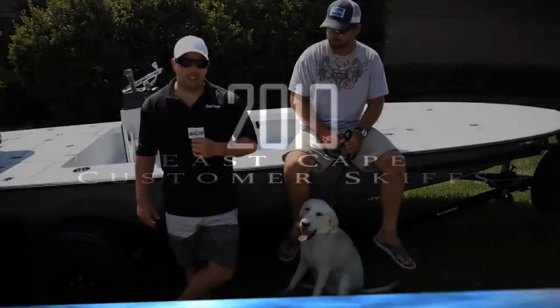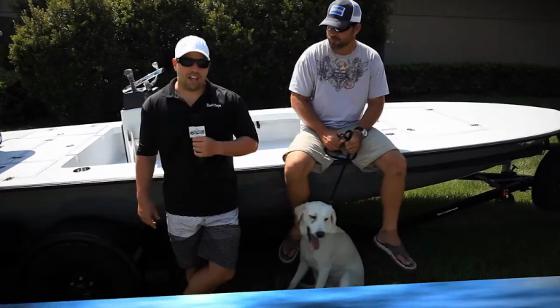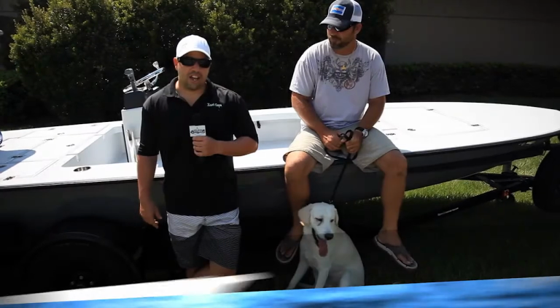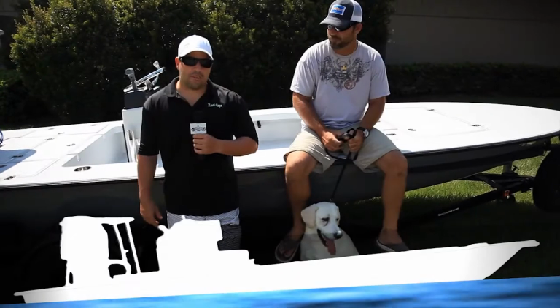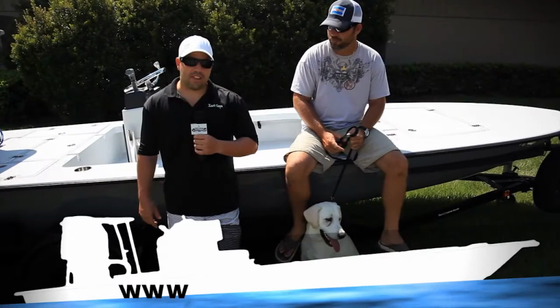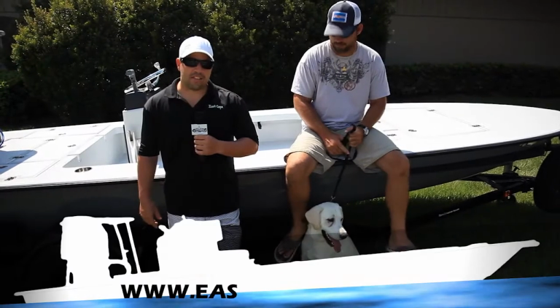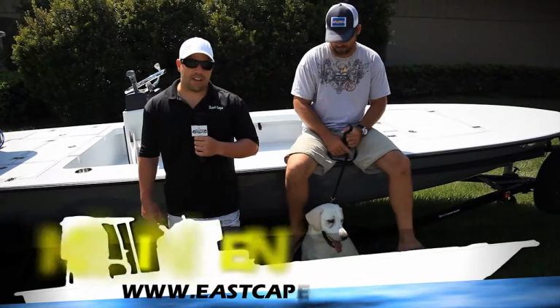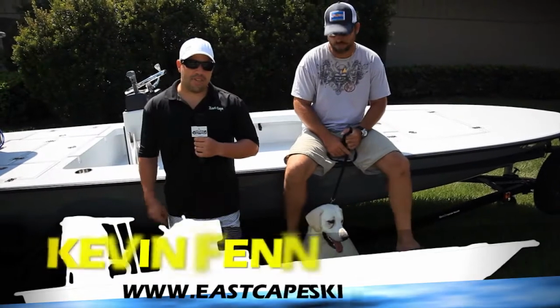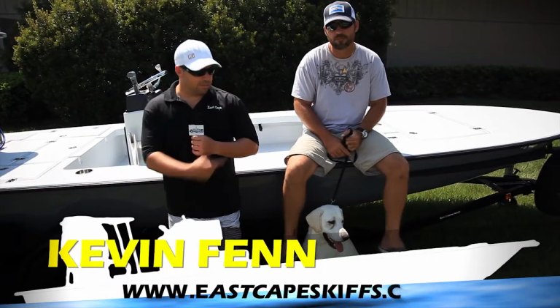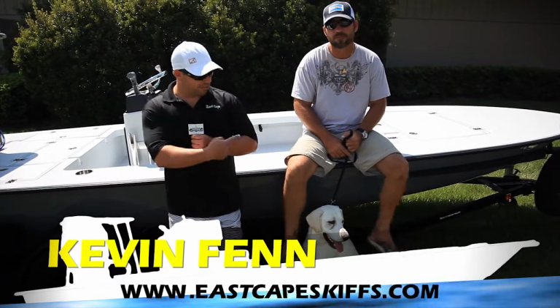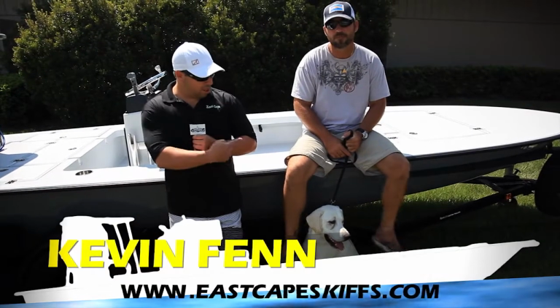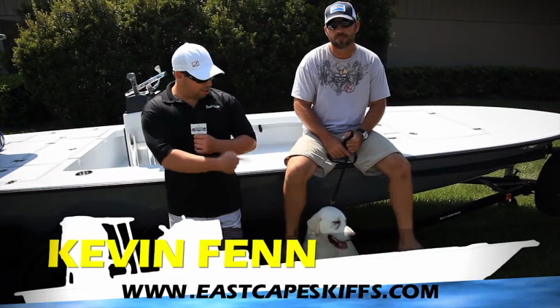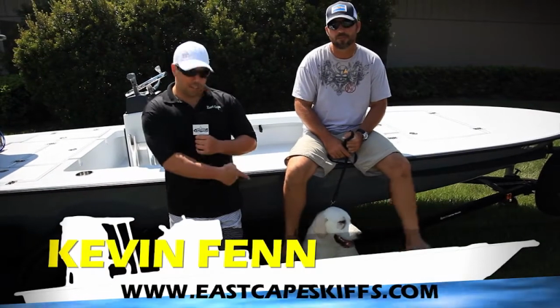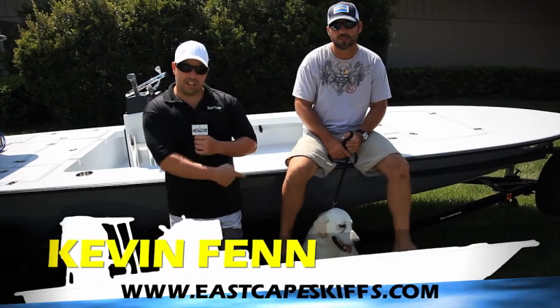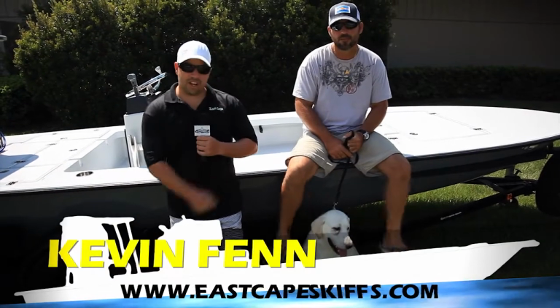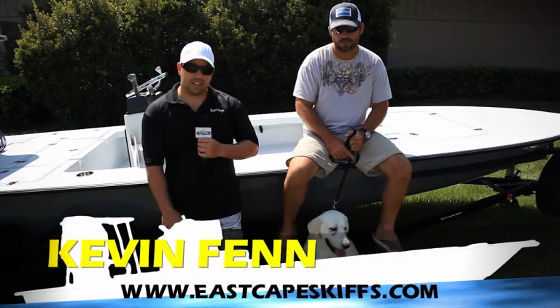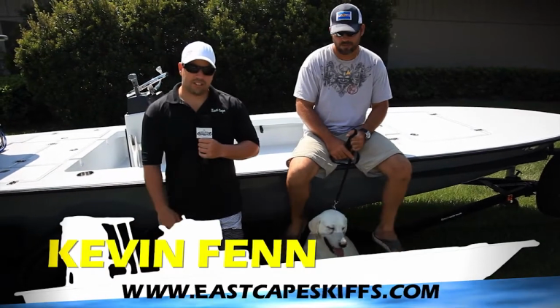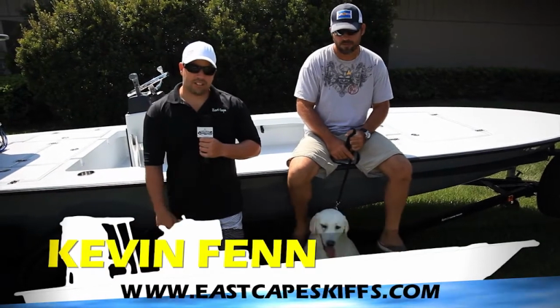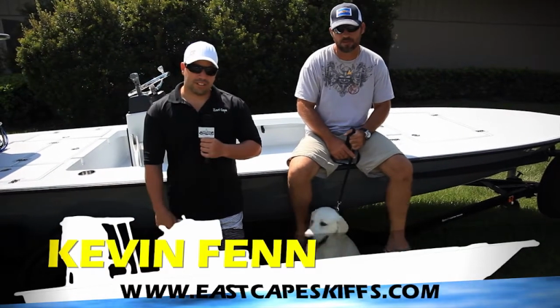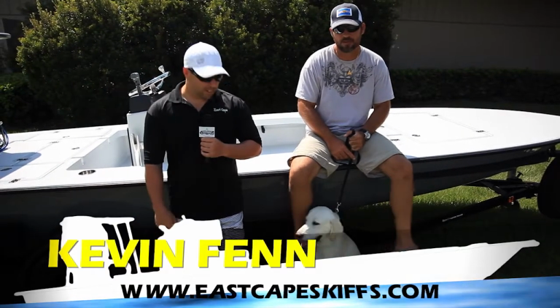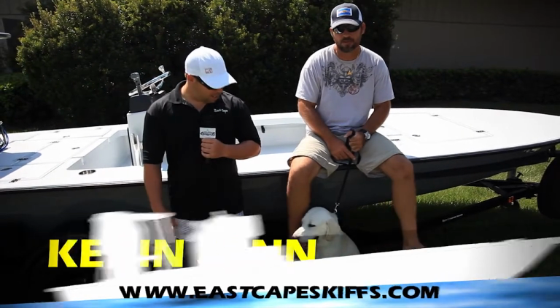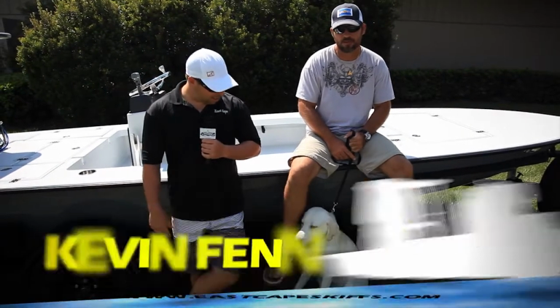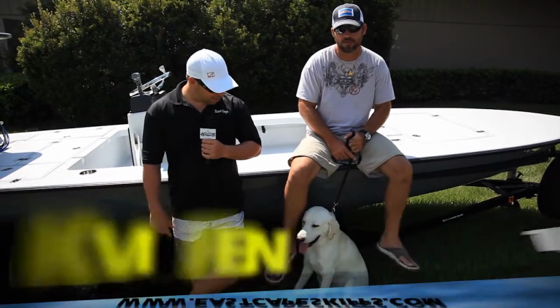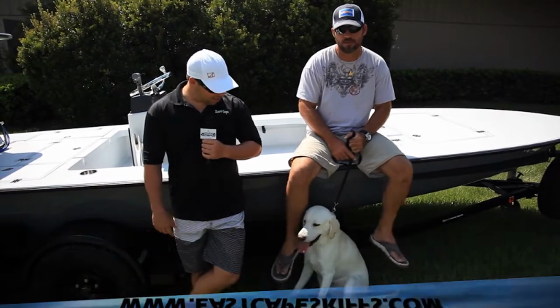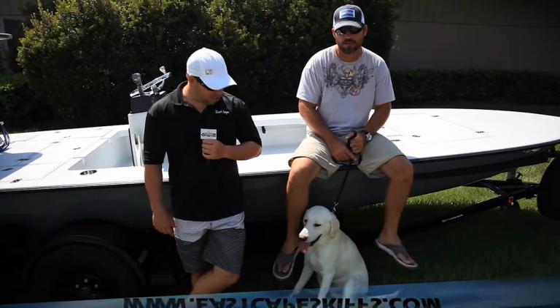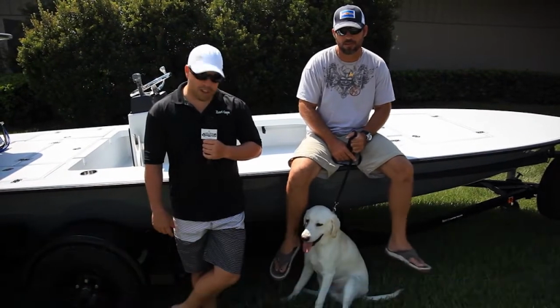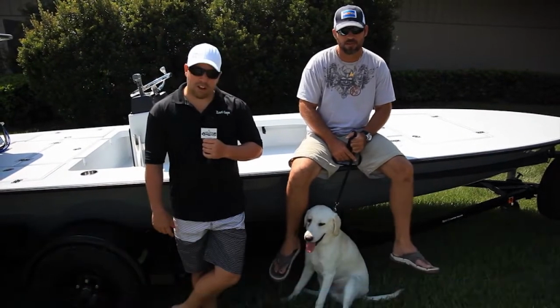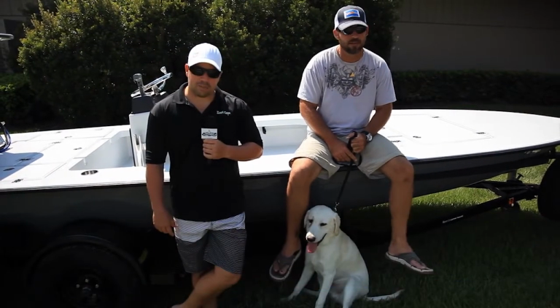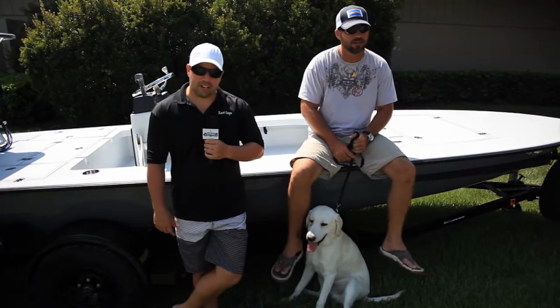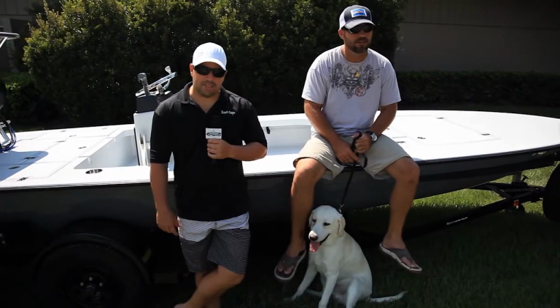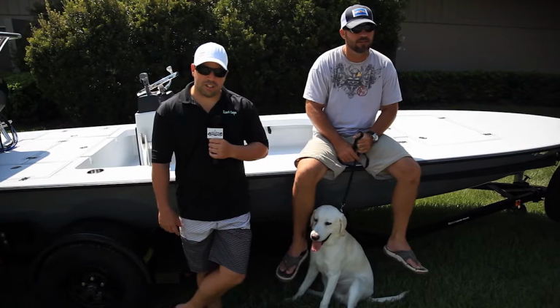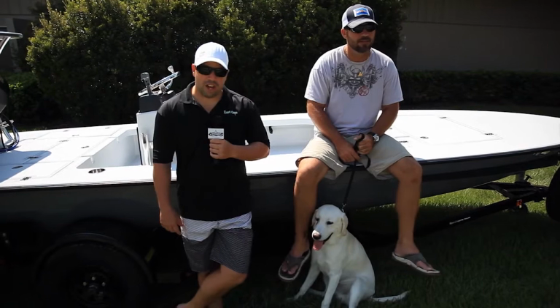Hey everybody, this is Kevin, Mark, and Yeti, and today we've got another Lostman here leaving the shop.